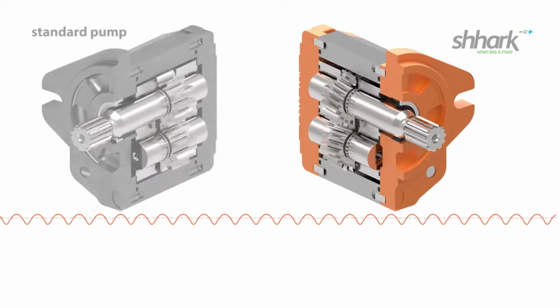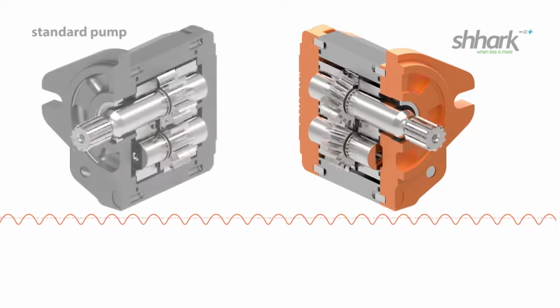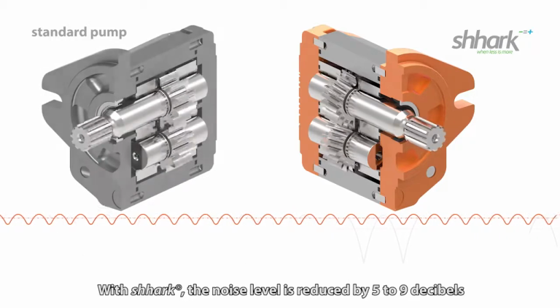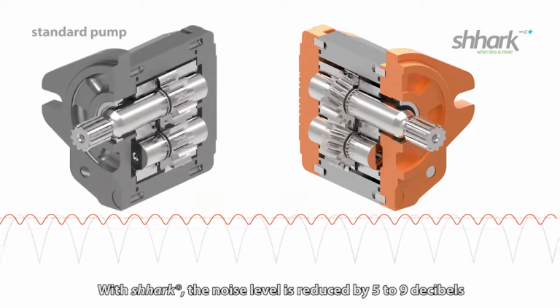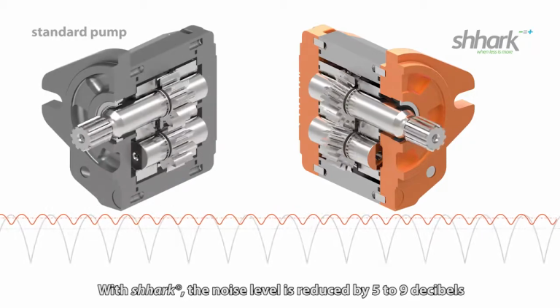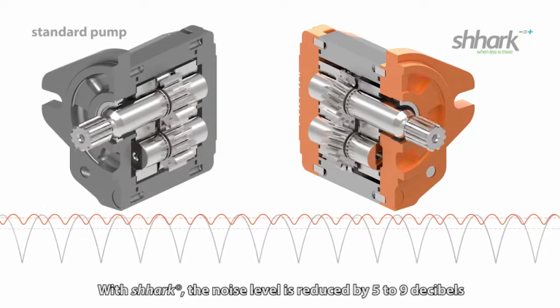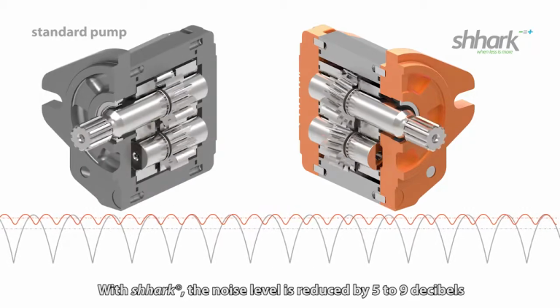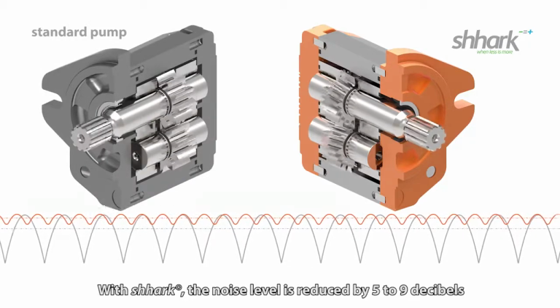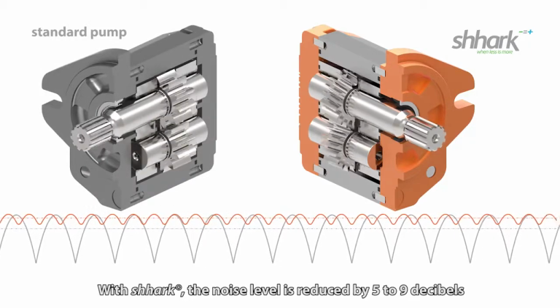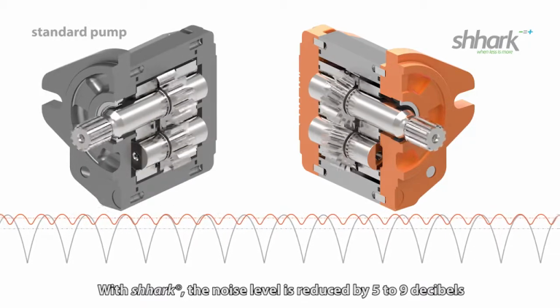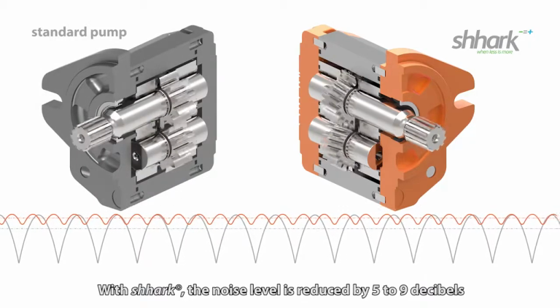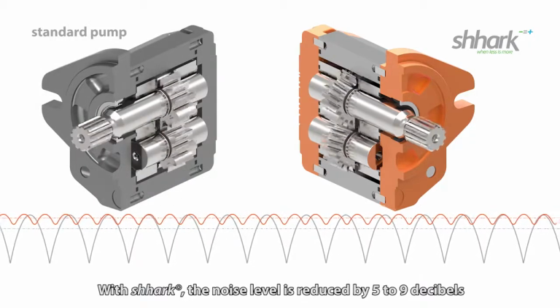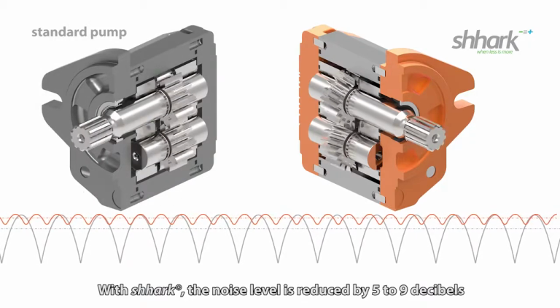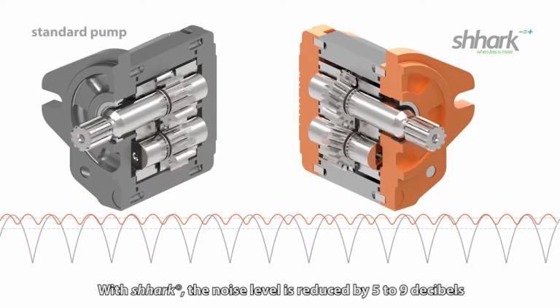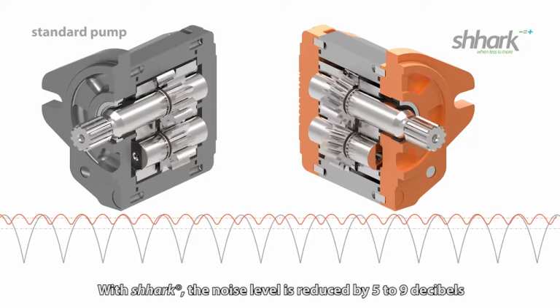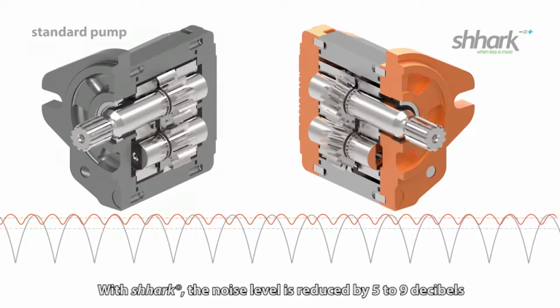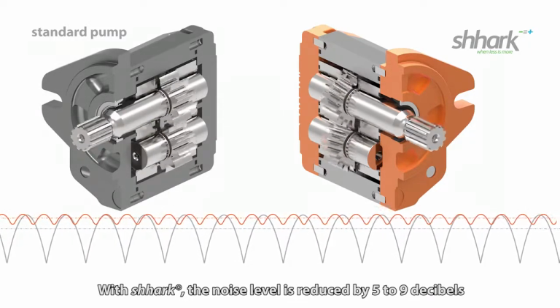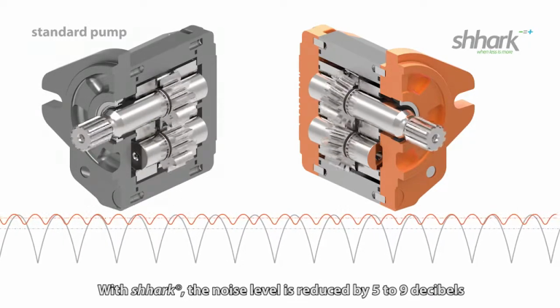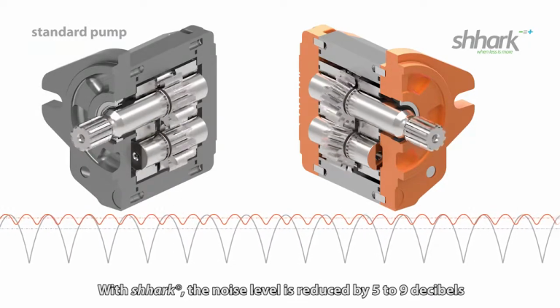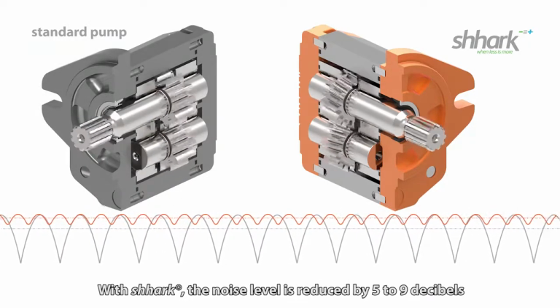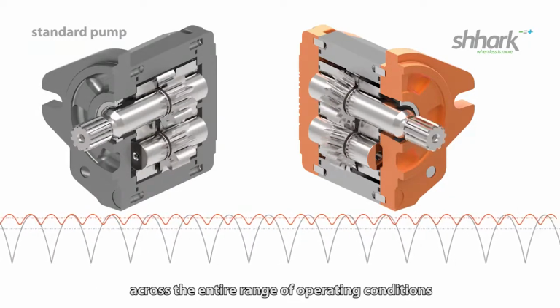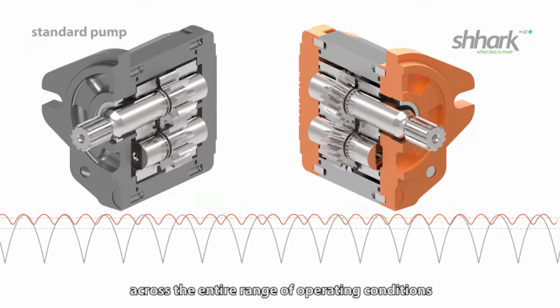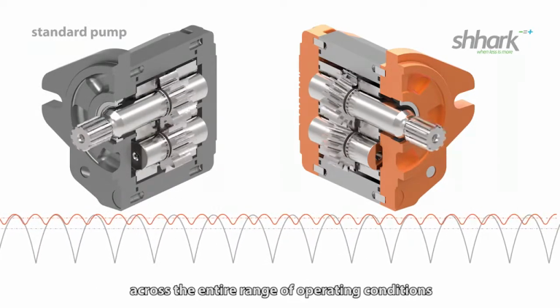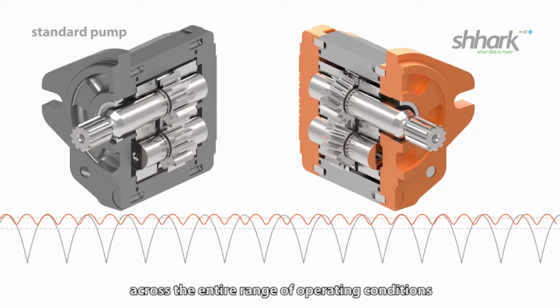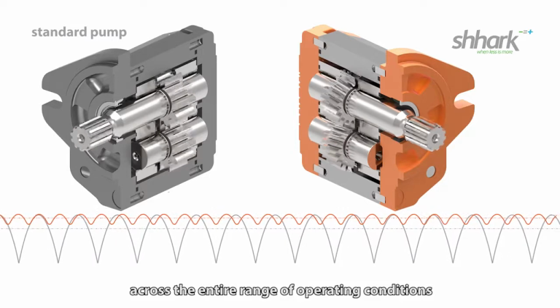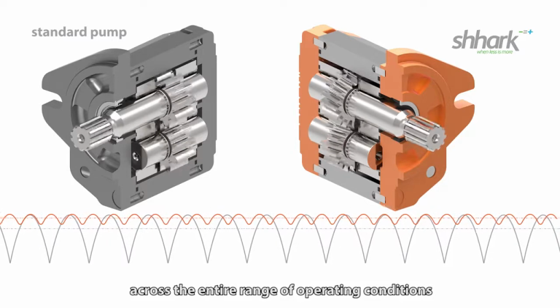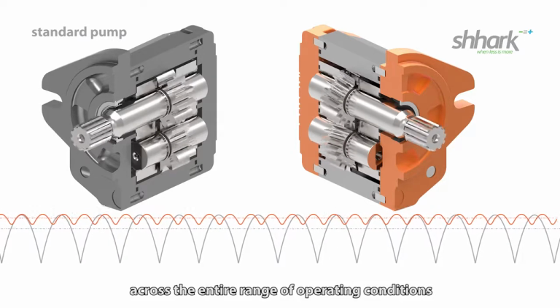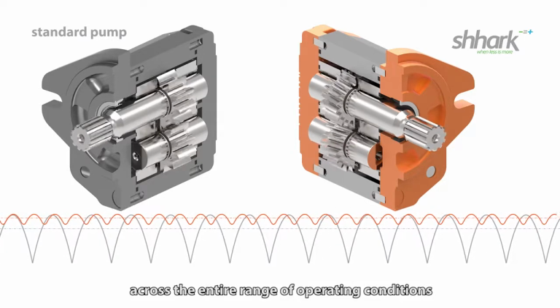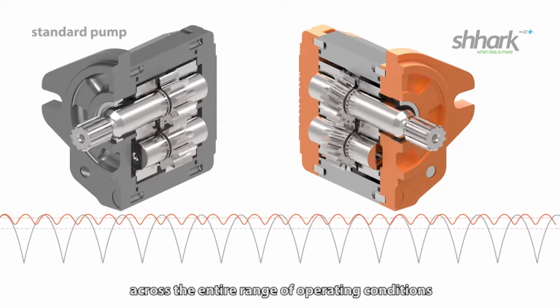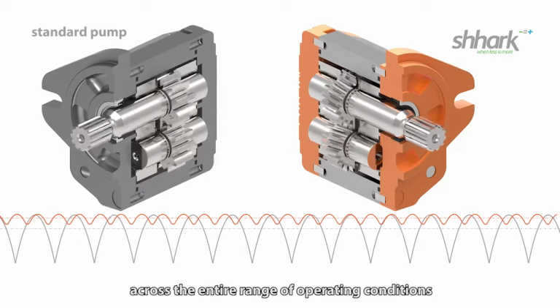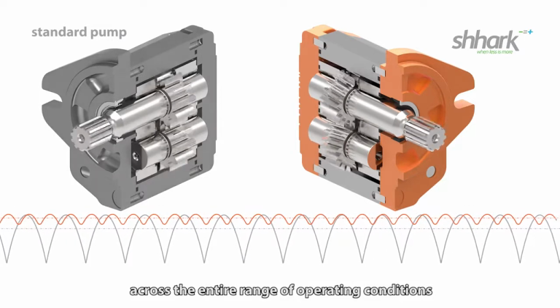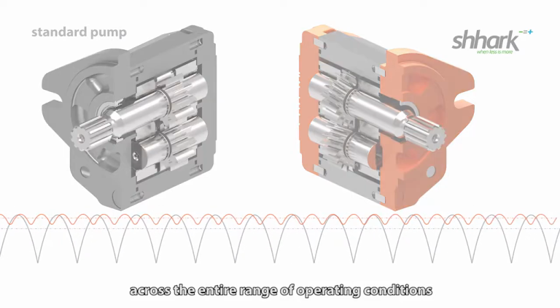With Shark, the noise level is reduced by 5 to 9 decibels across the entire range of operating conditions.